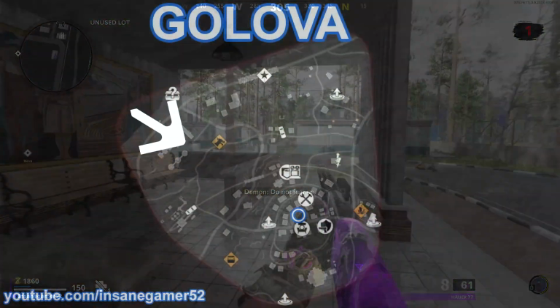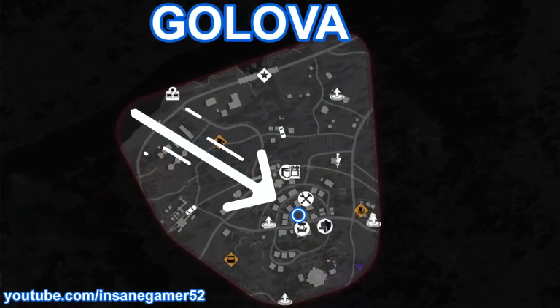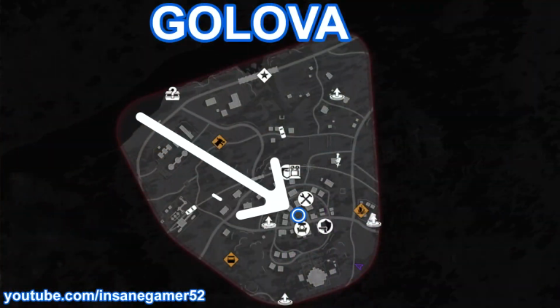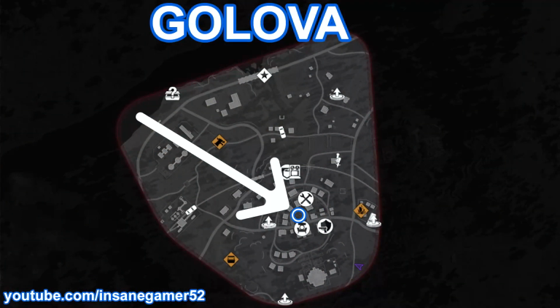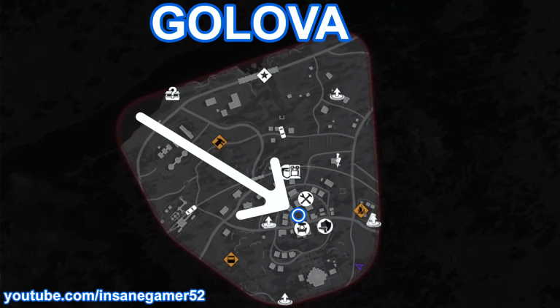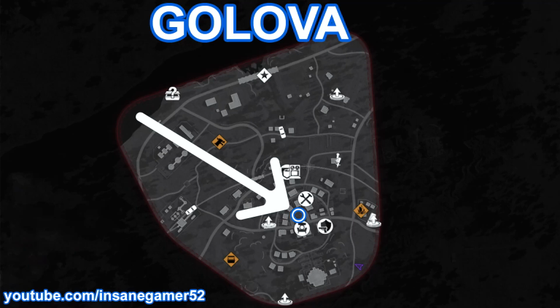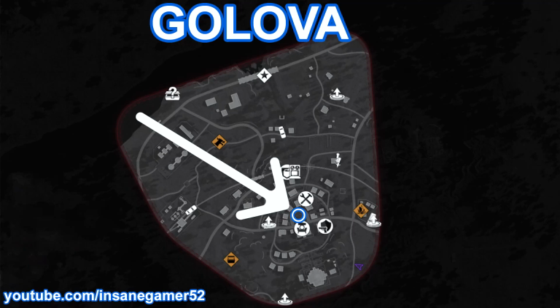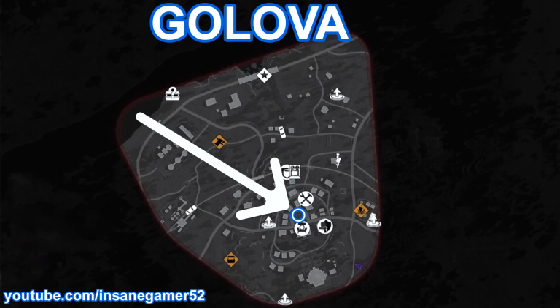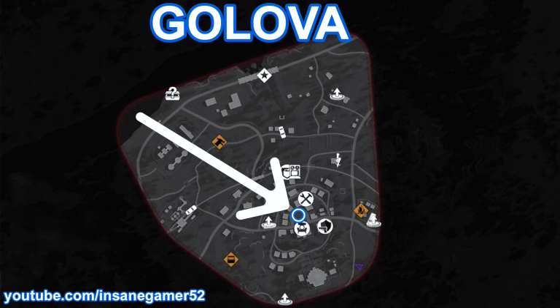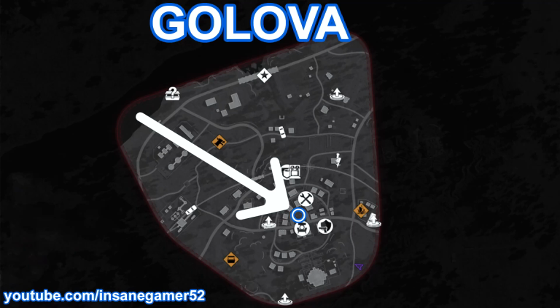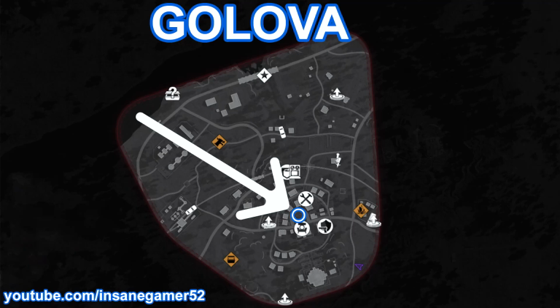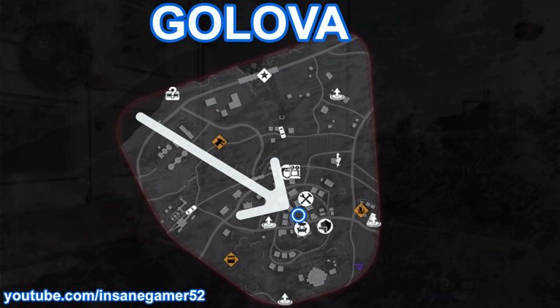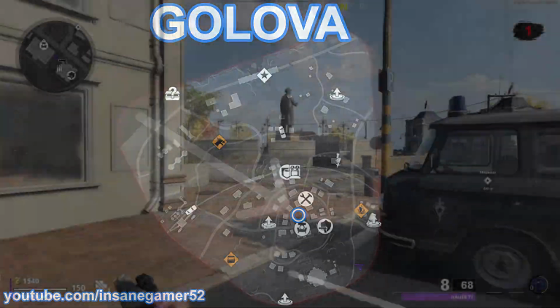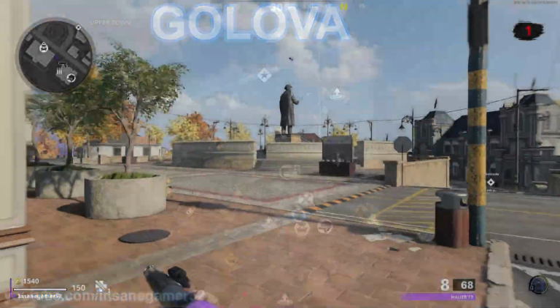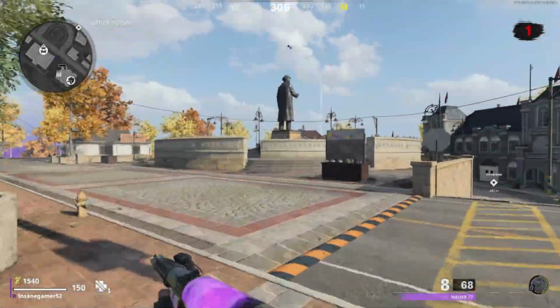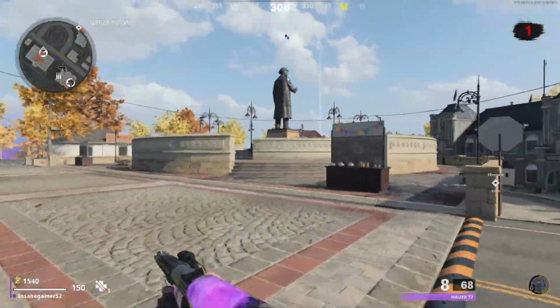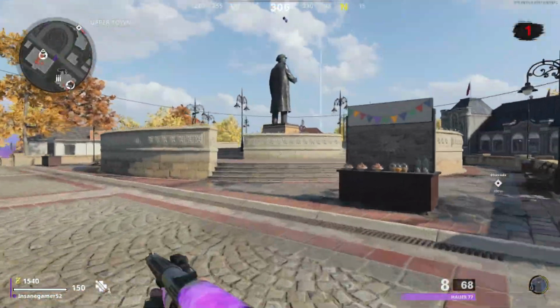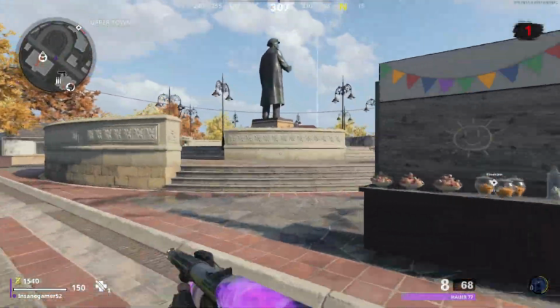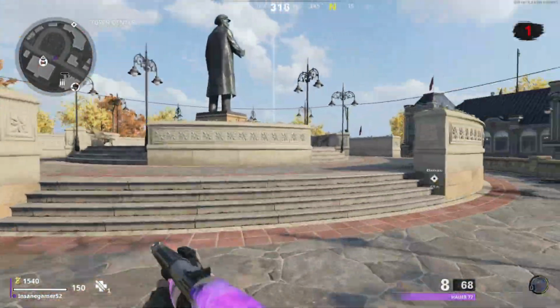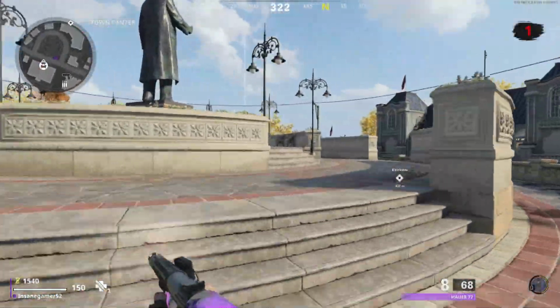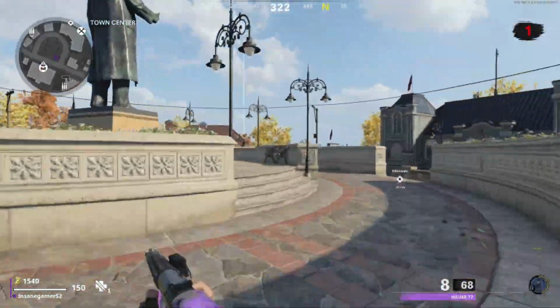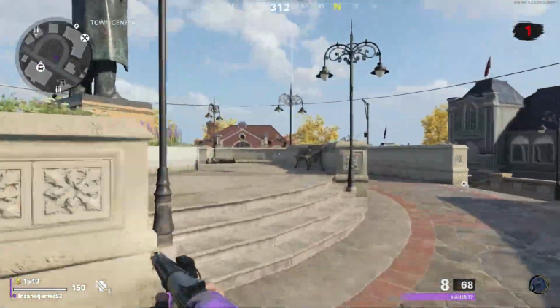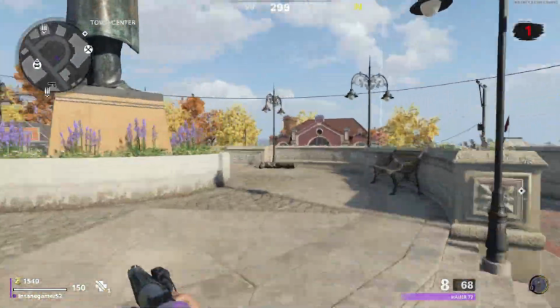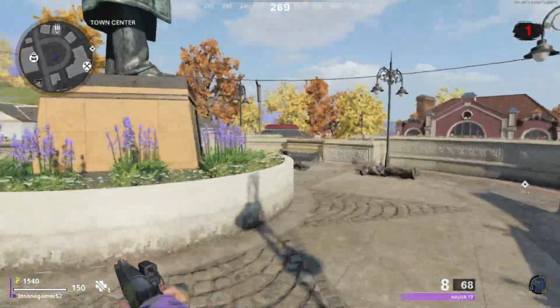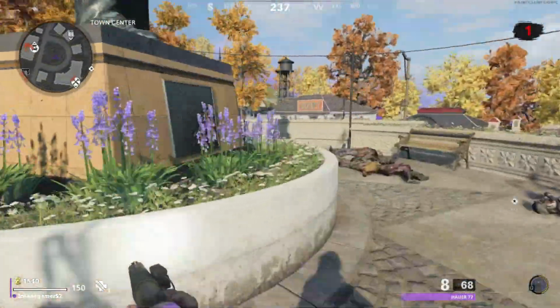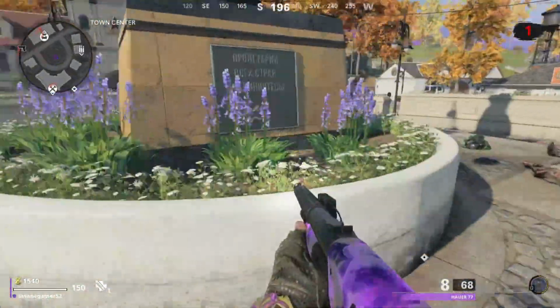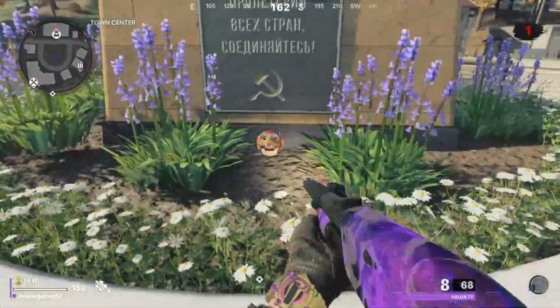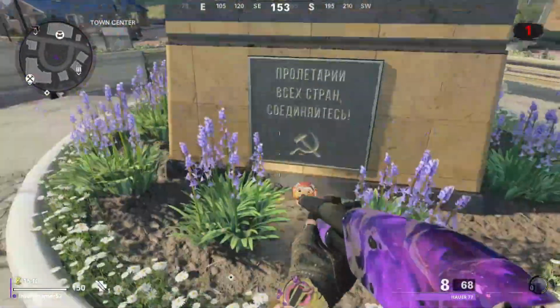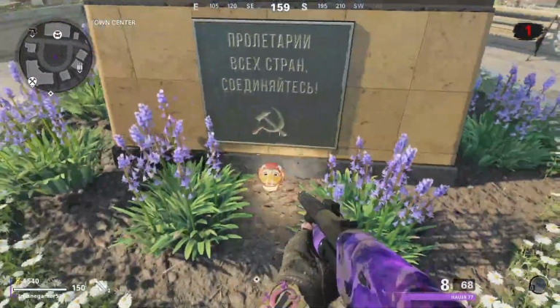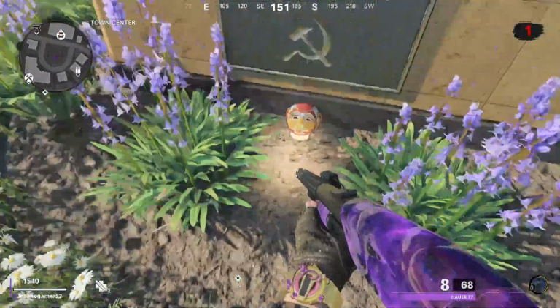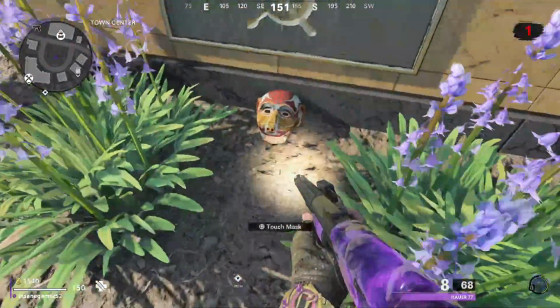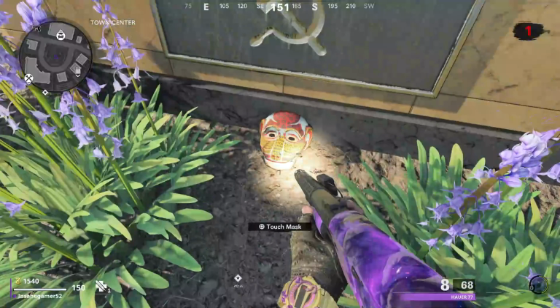Here's where to find the Monkey Mask on Golova. Head to the town center area, and it will be on the ground right behind the giant statue.